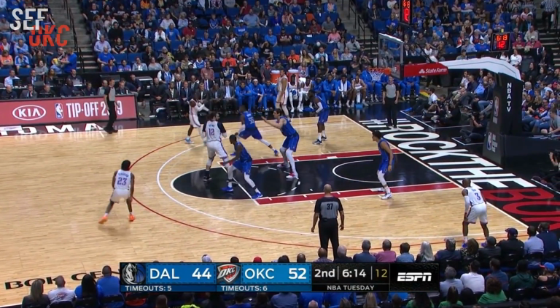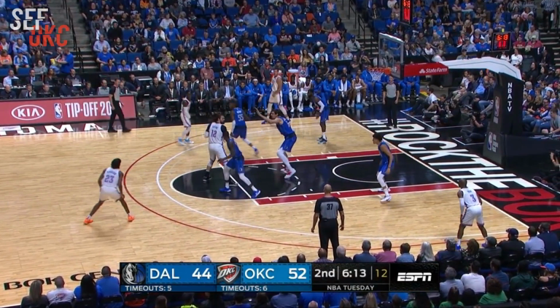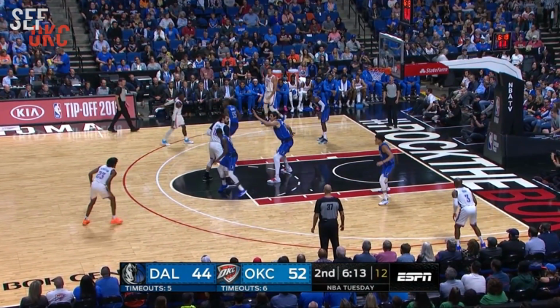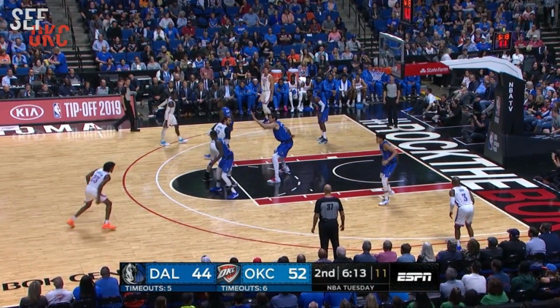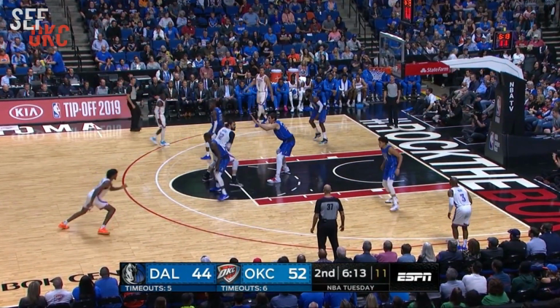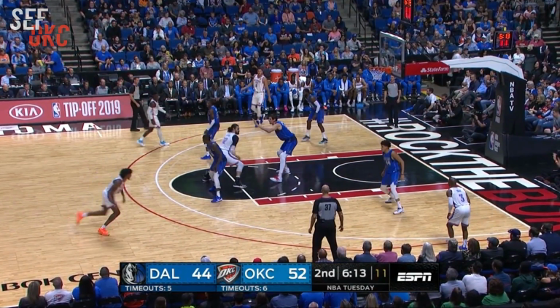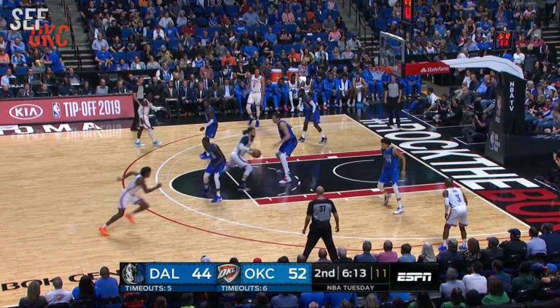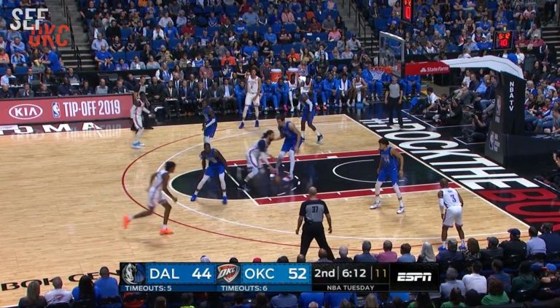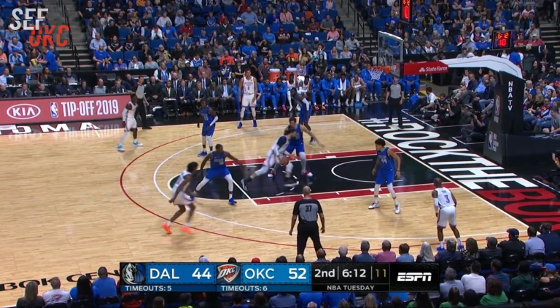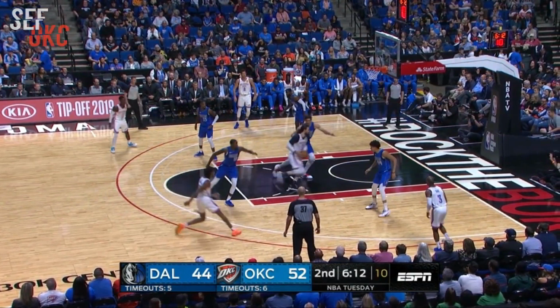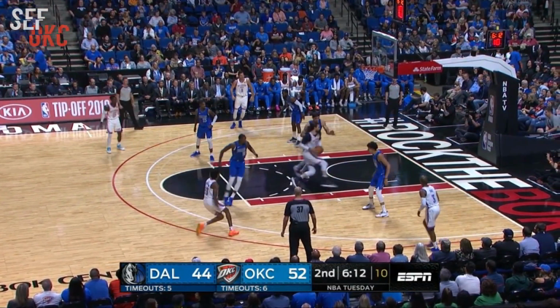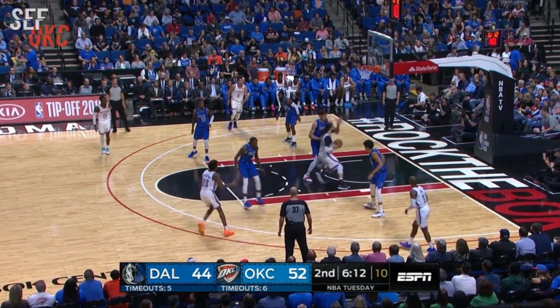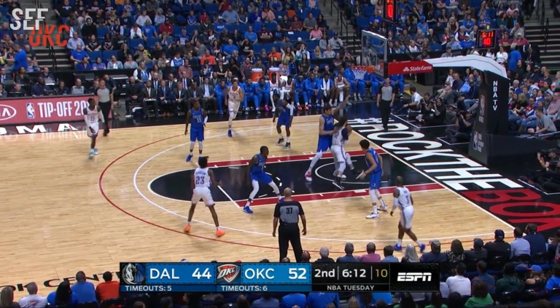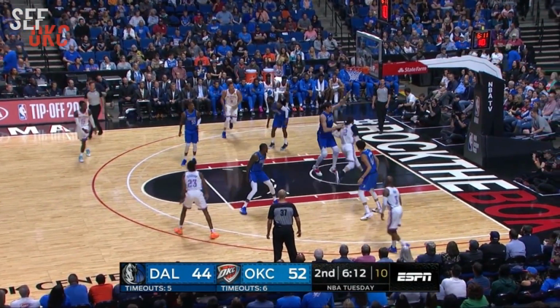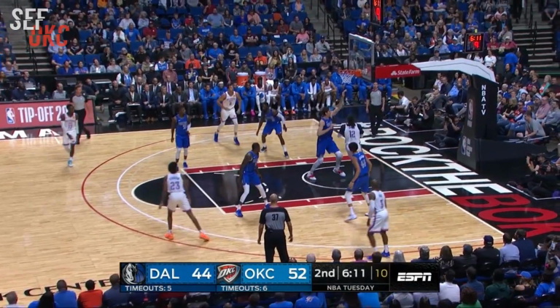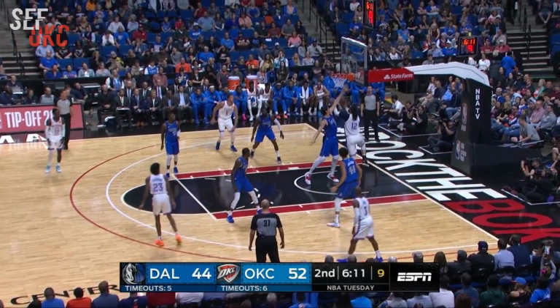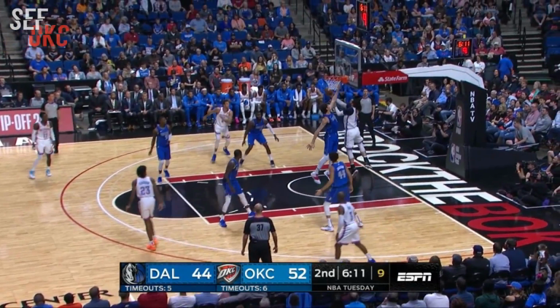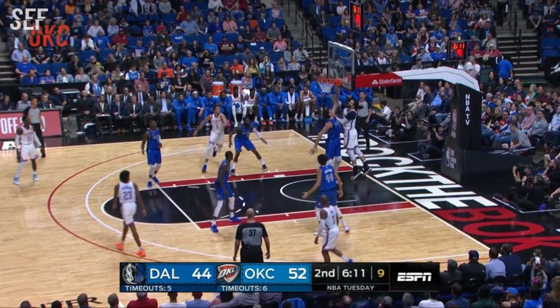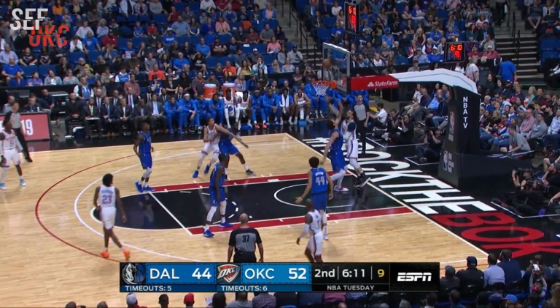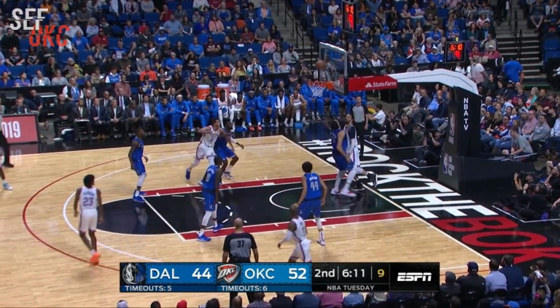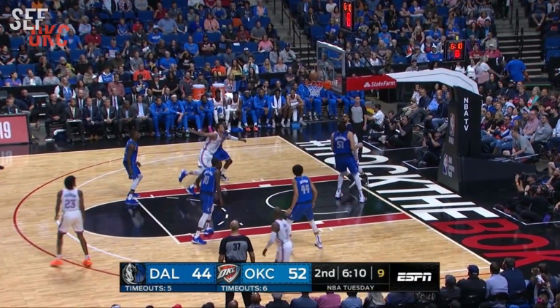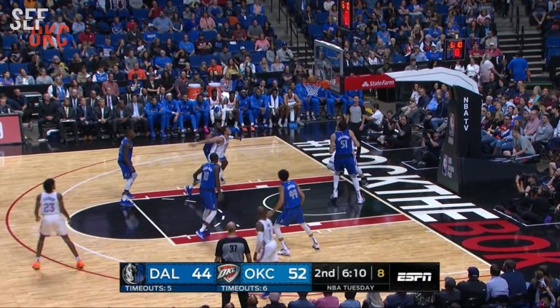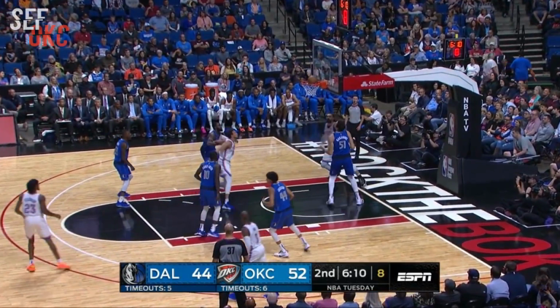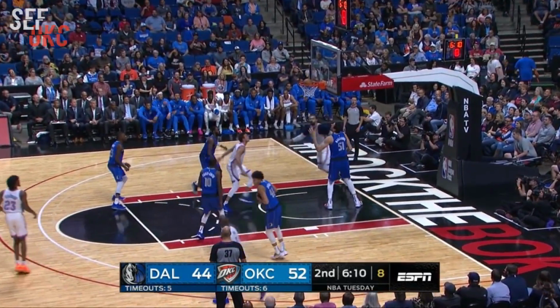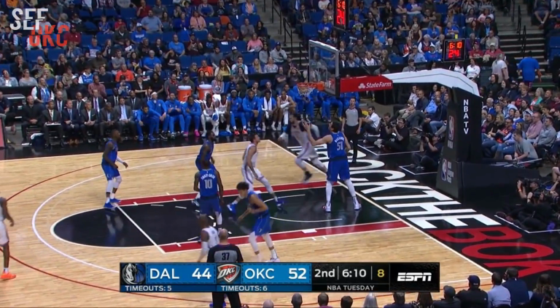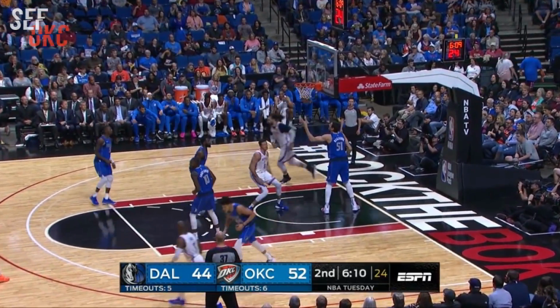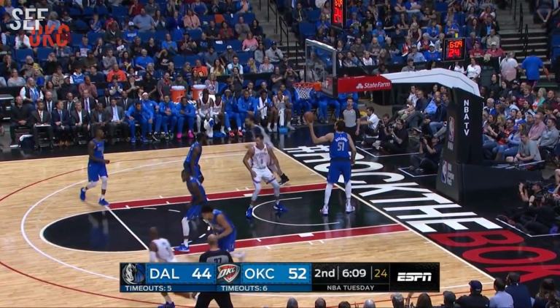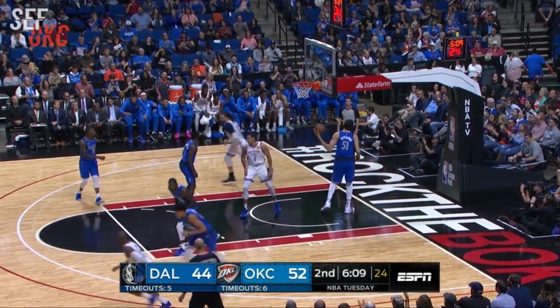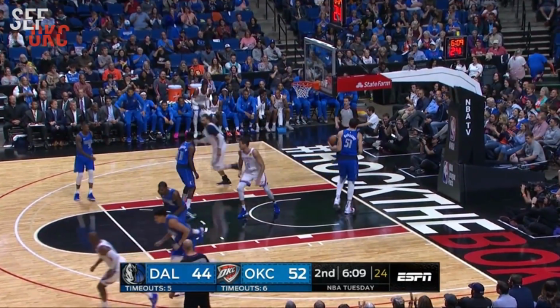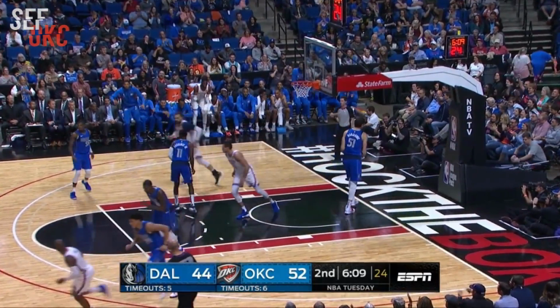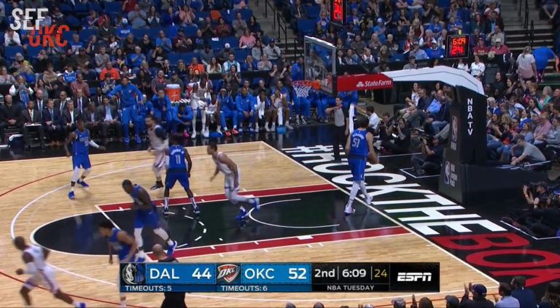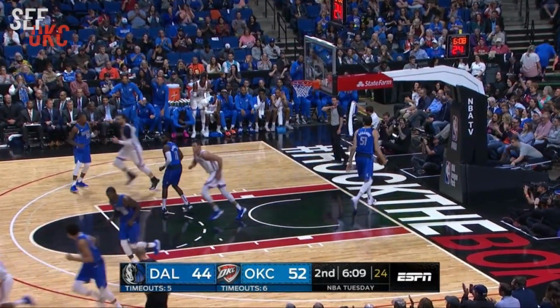Missed a shot here in the second quarter. Adams inside with a slick reverse.